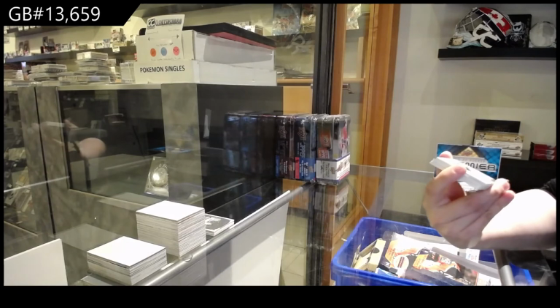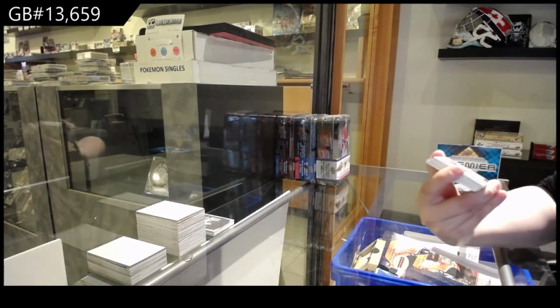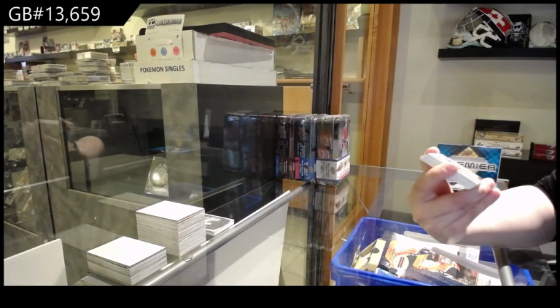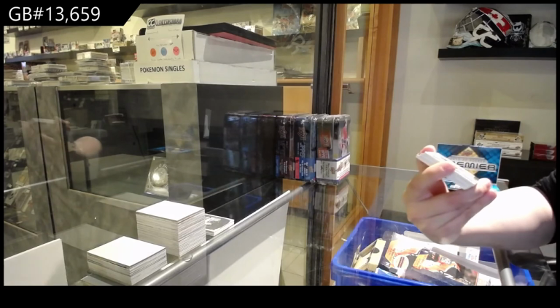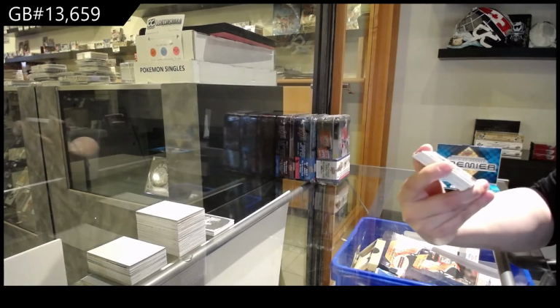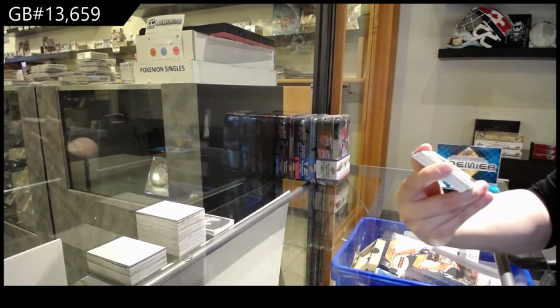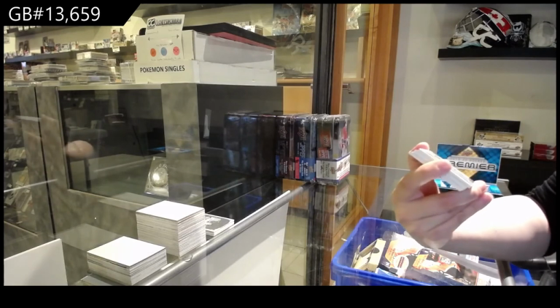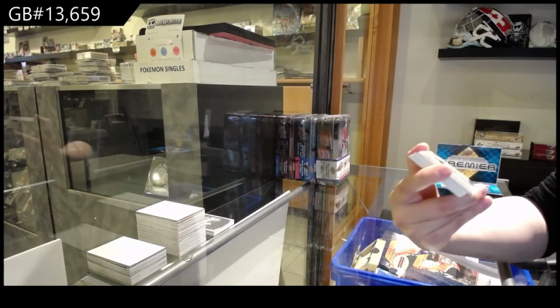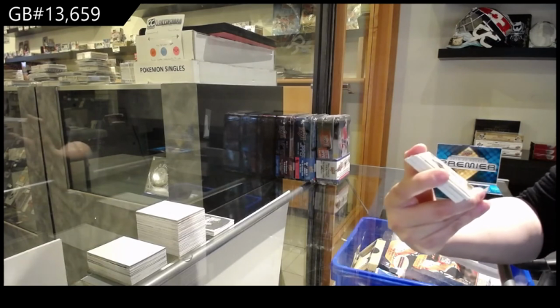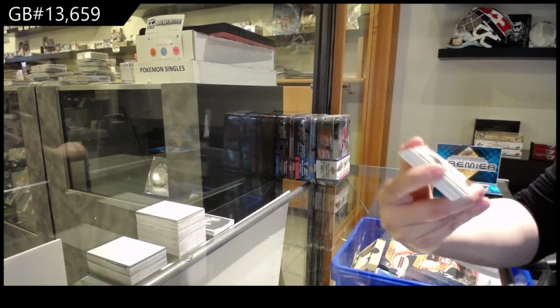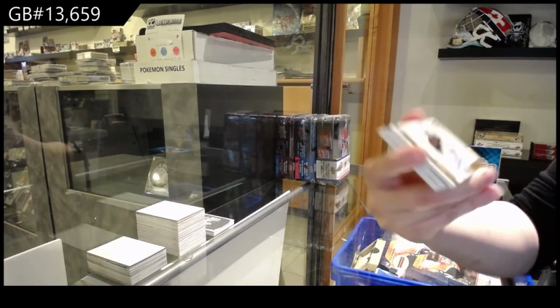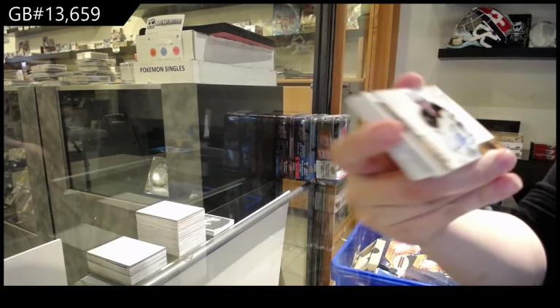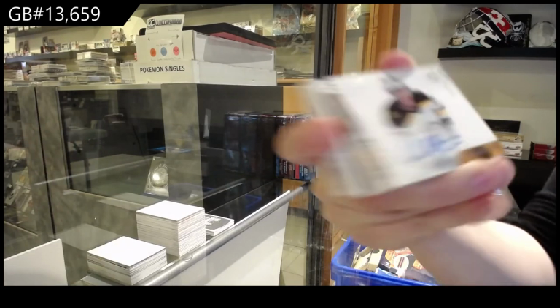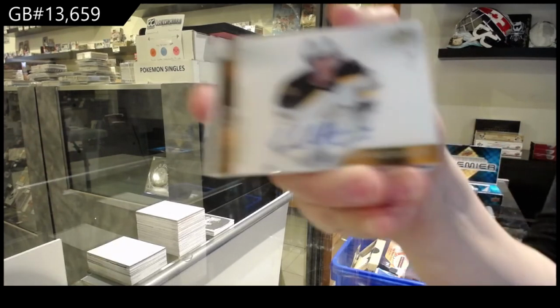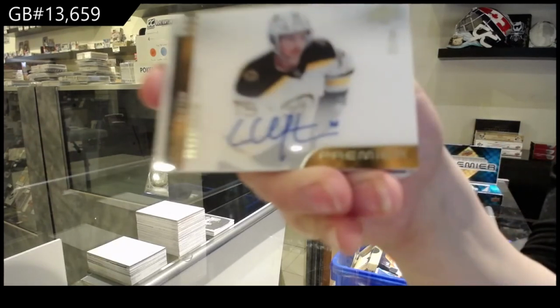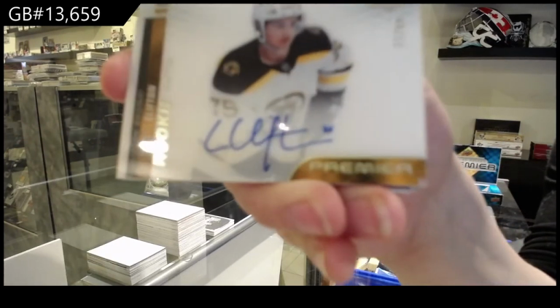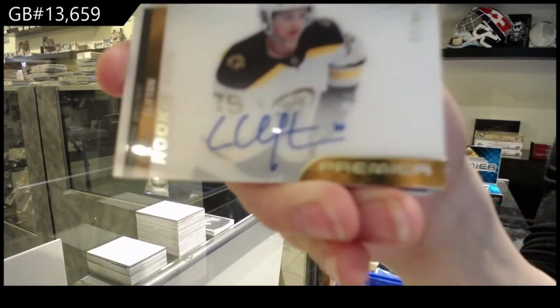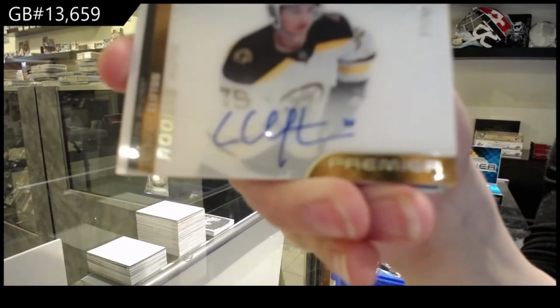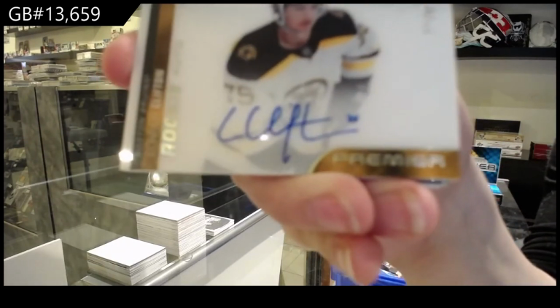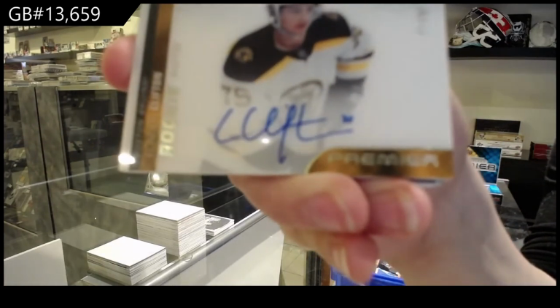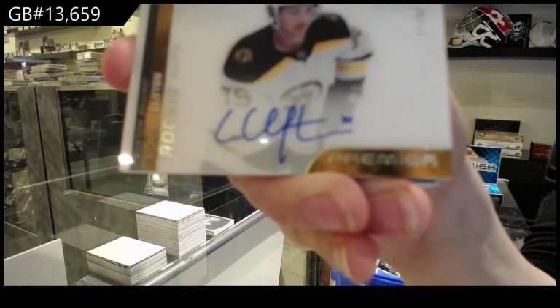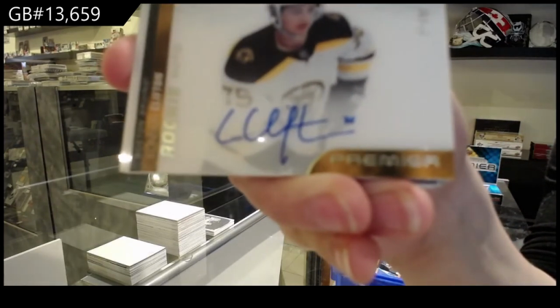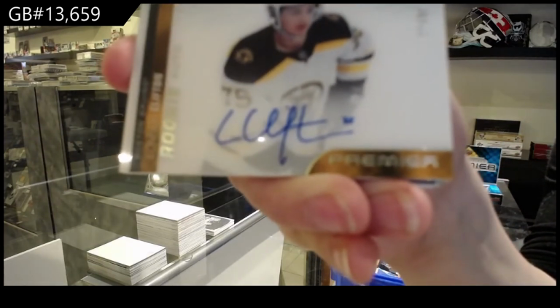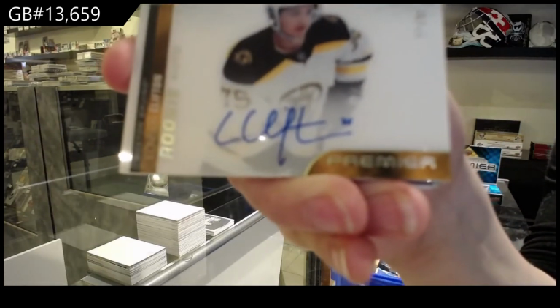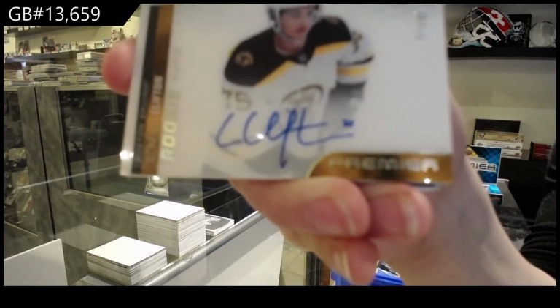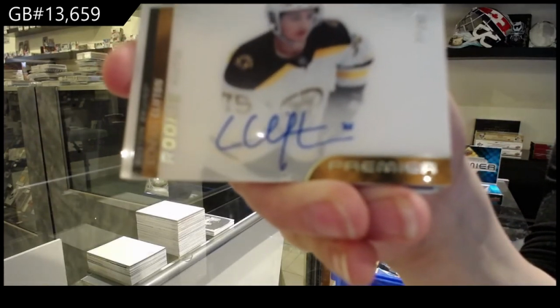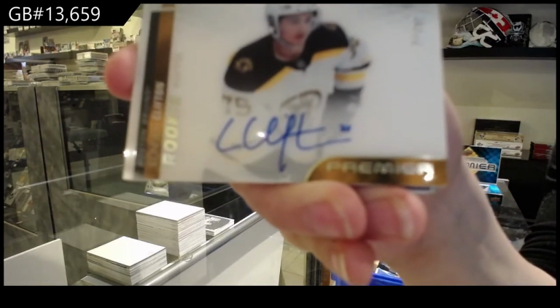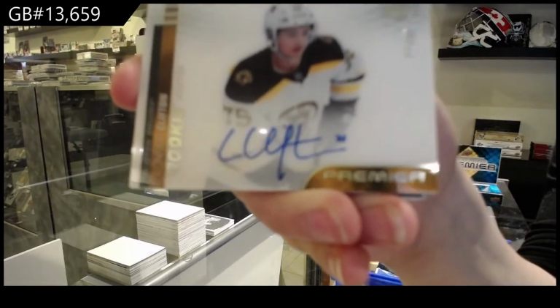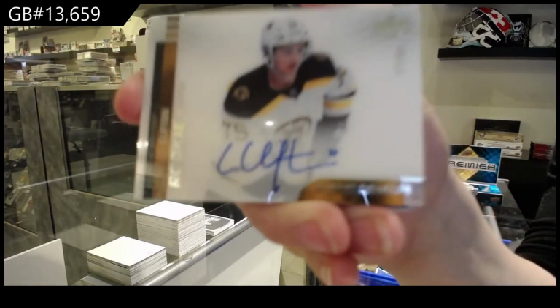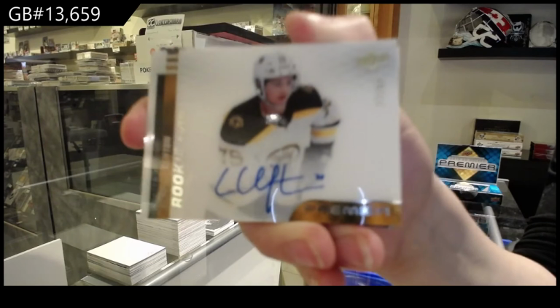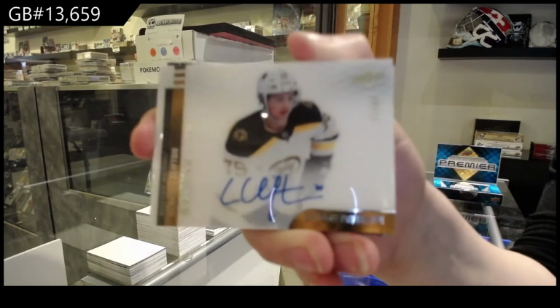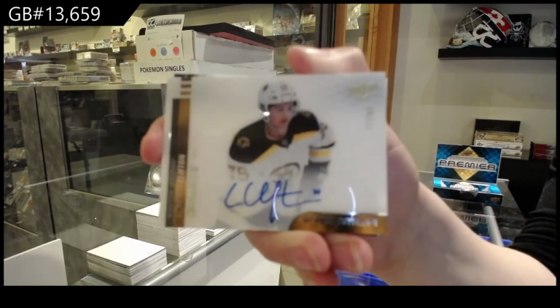A Horizontal Acetate Rookie Auto, number to $99 for Boston, Connor Clifton.